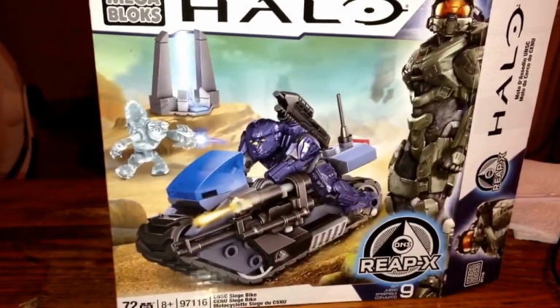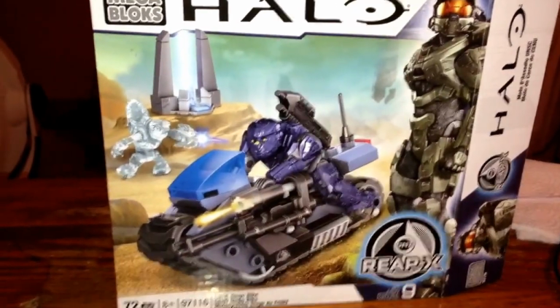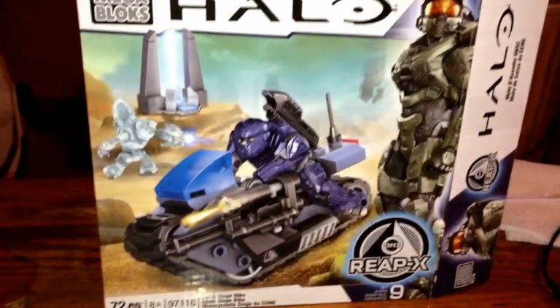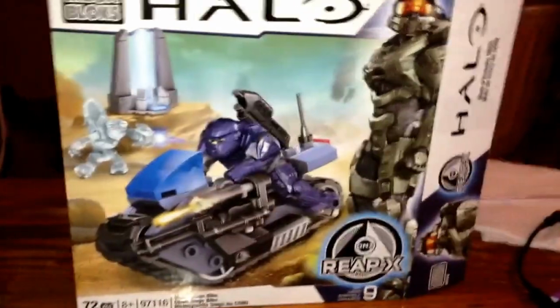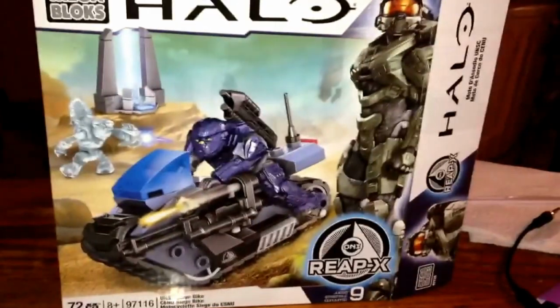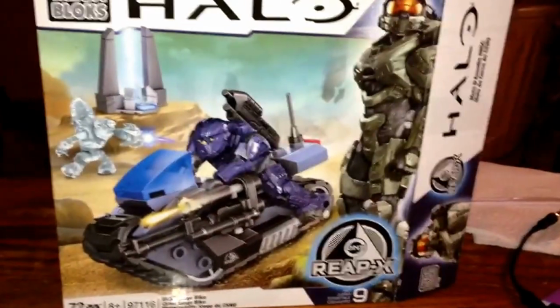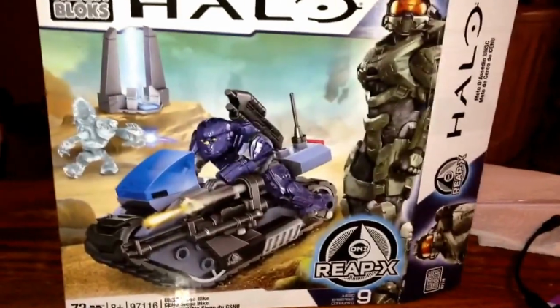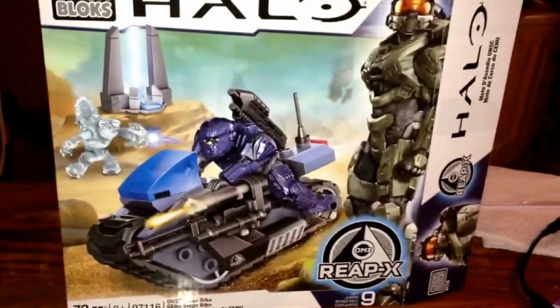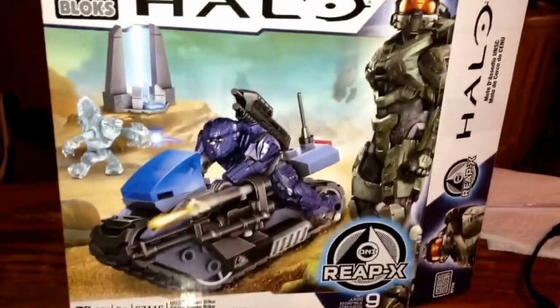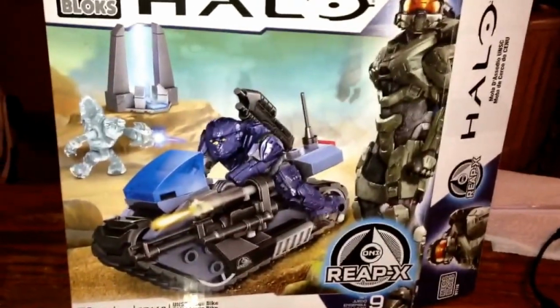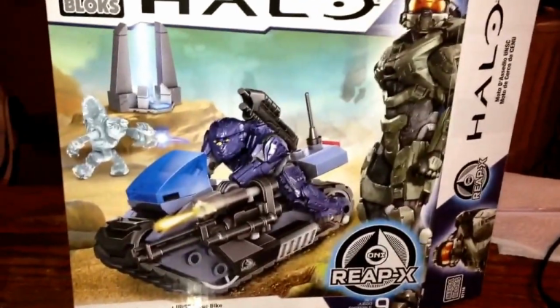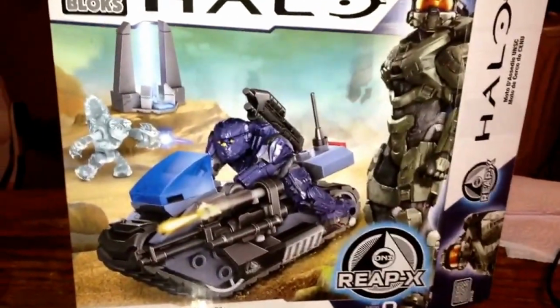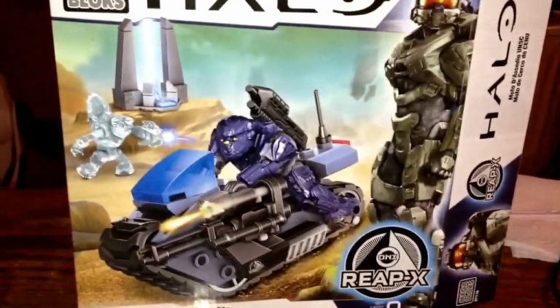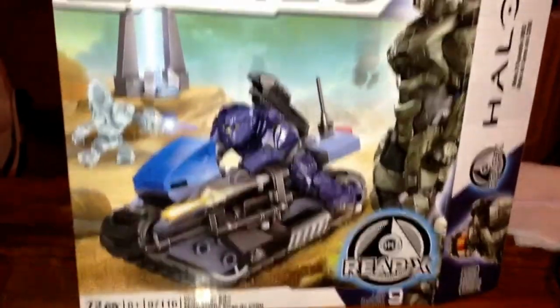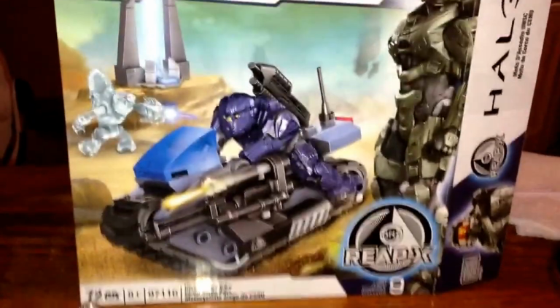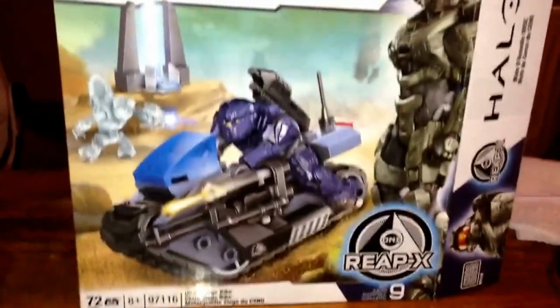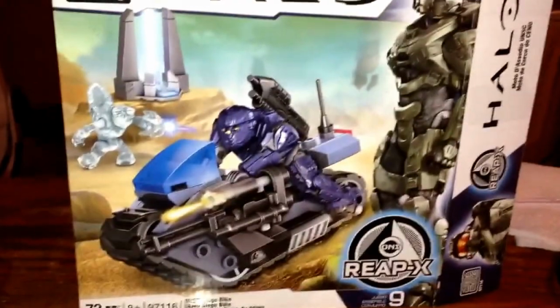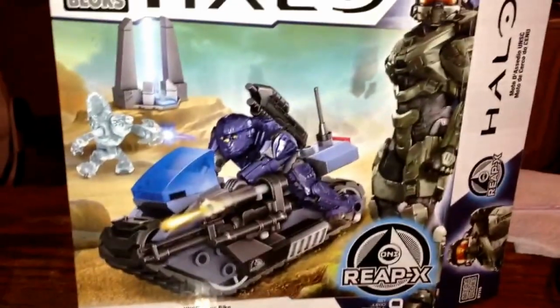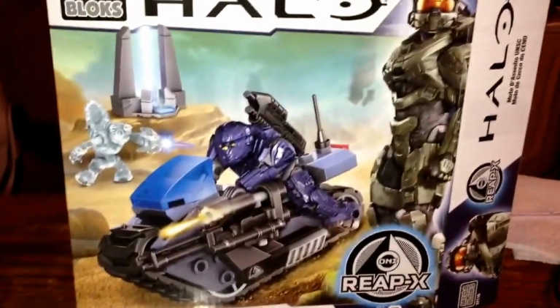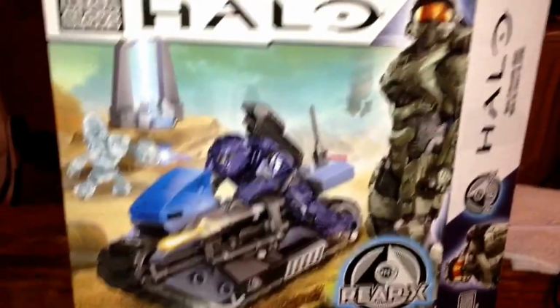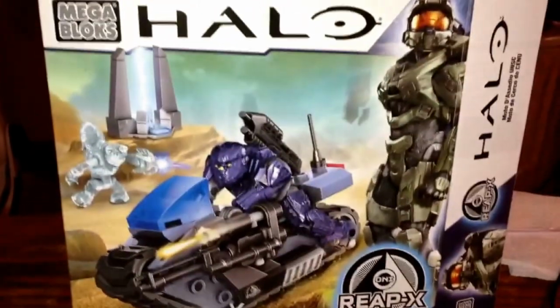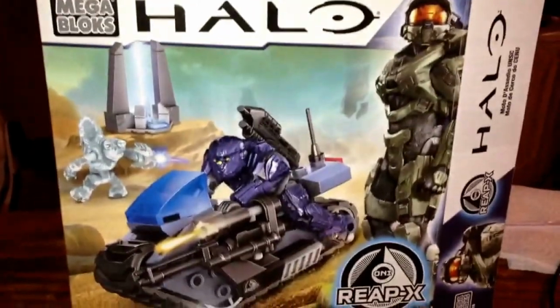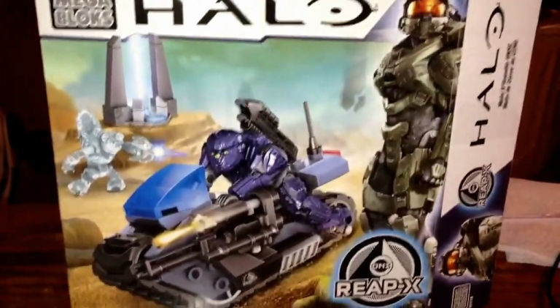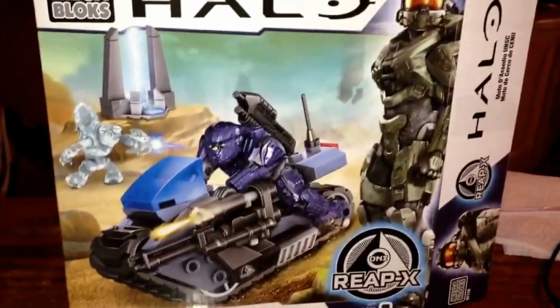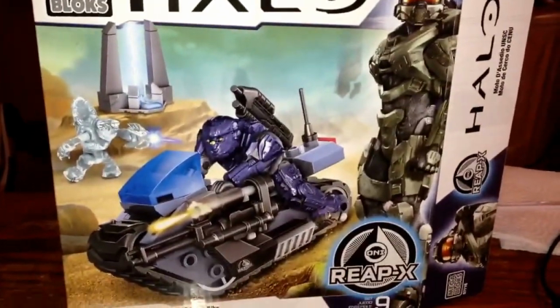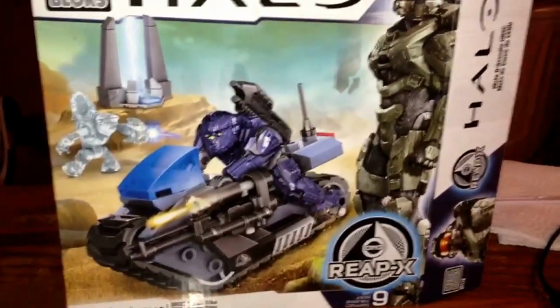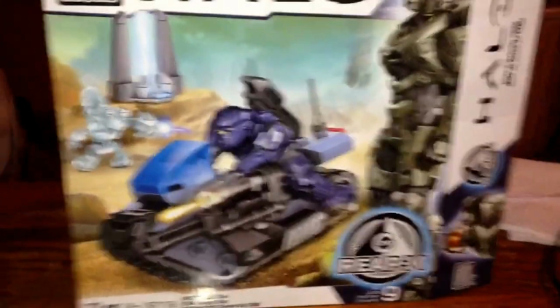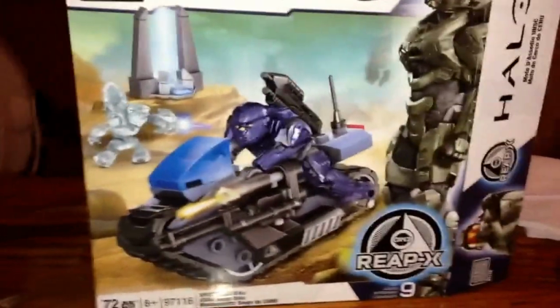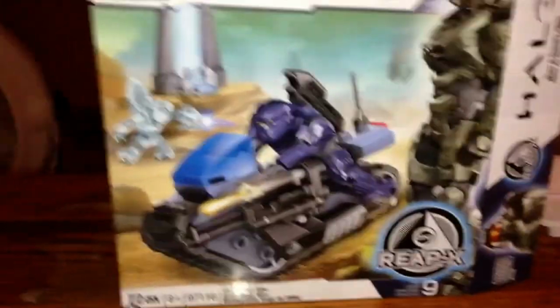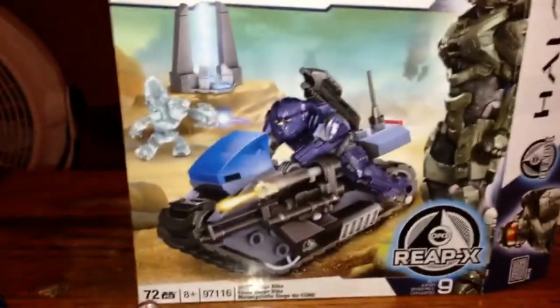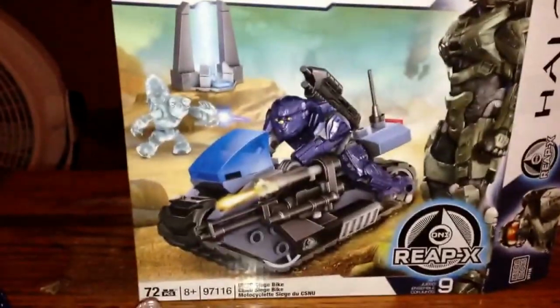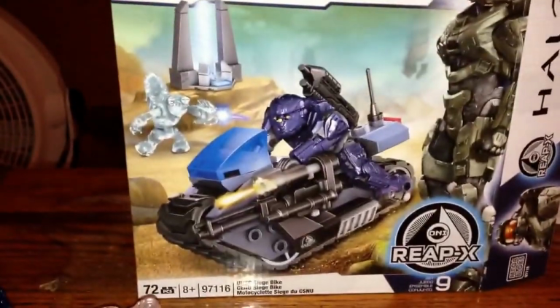Here's the review for the Halo Siege Bike Mega Bloks kit. It just came out — I just got it in the mail today.